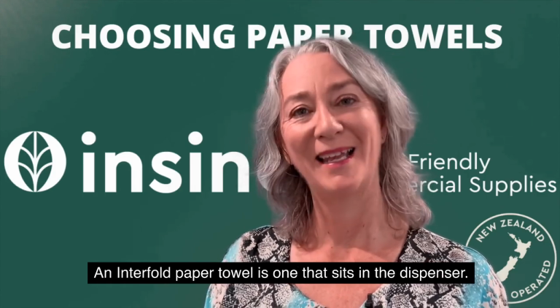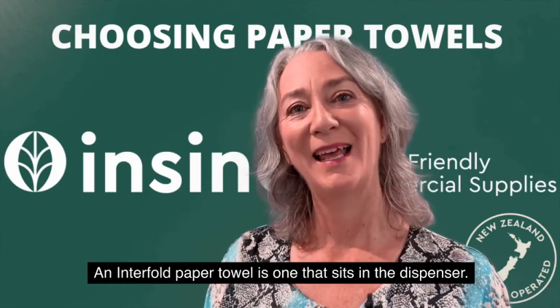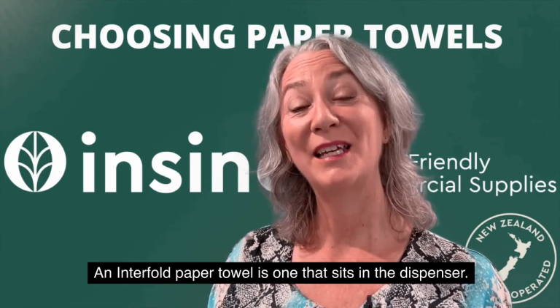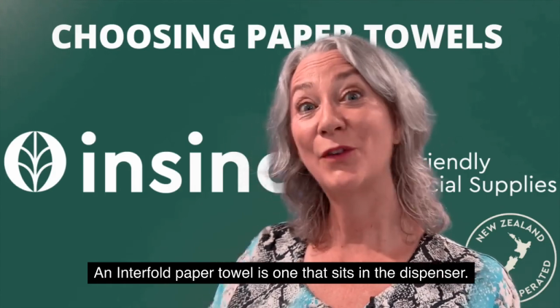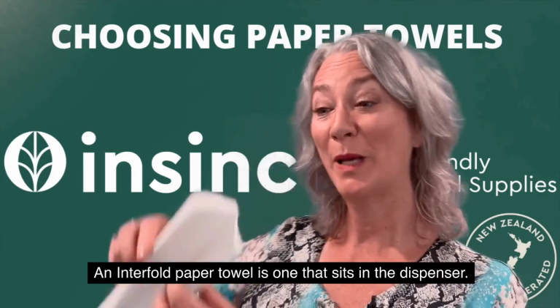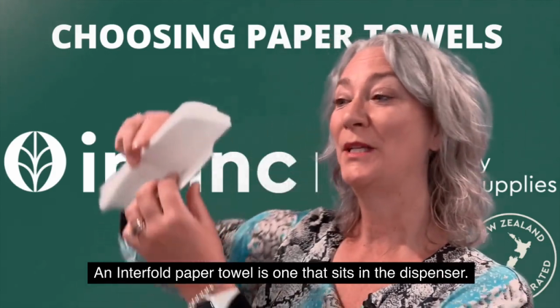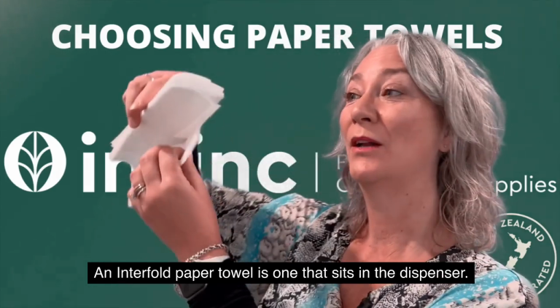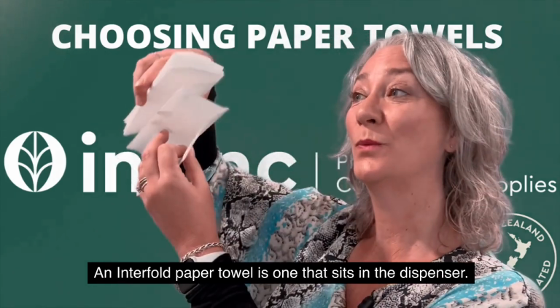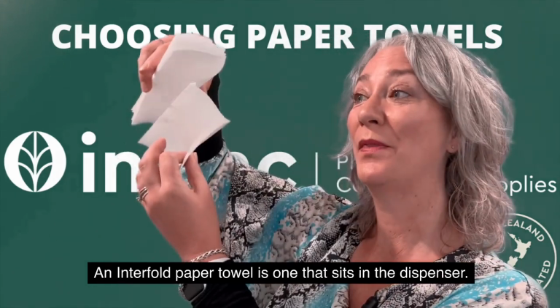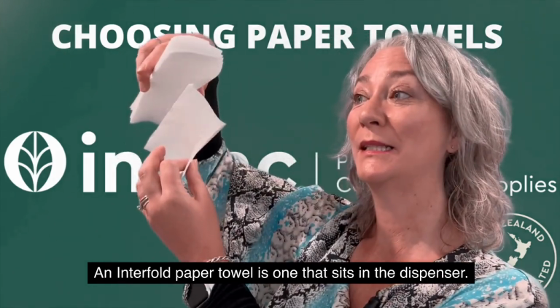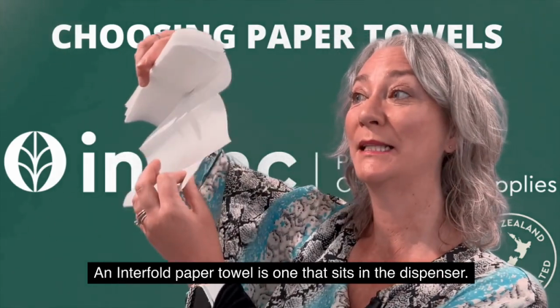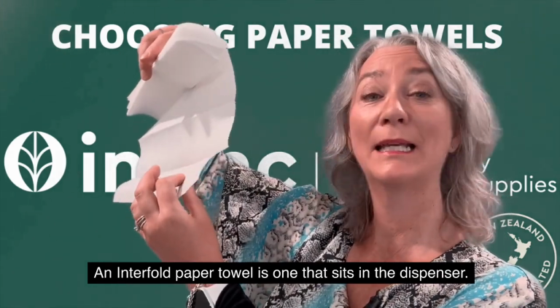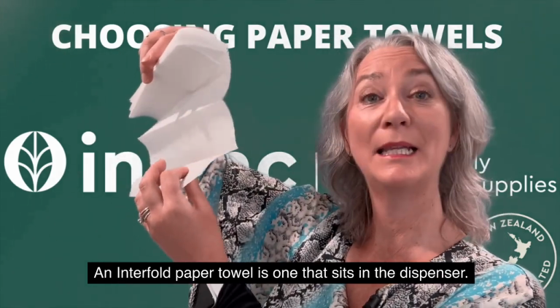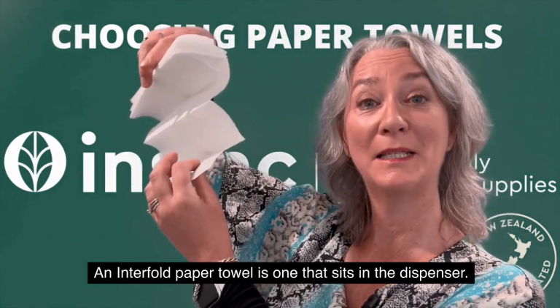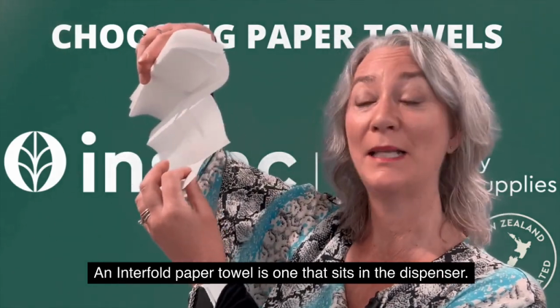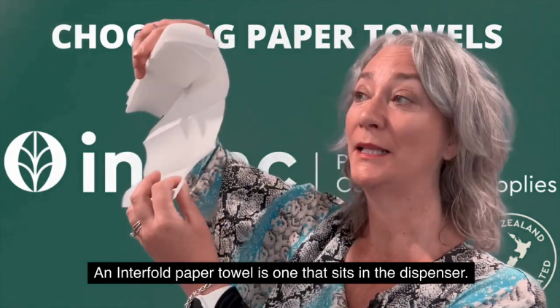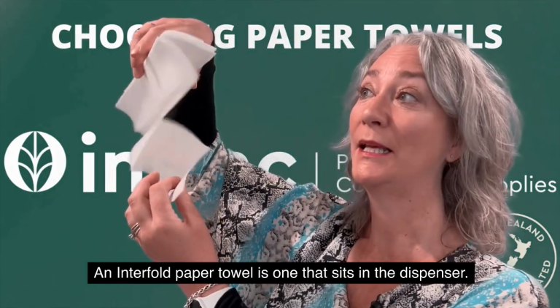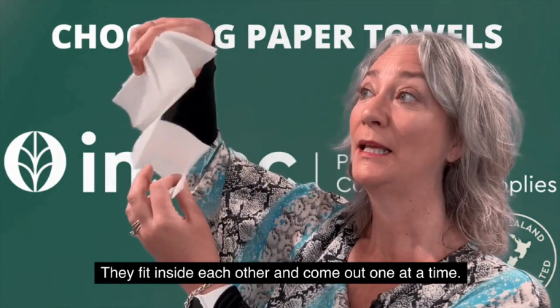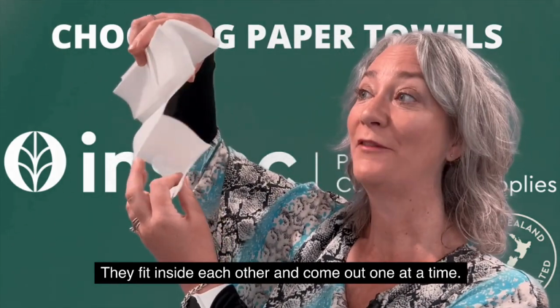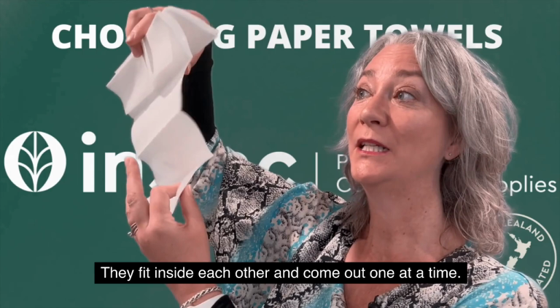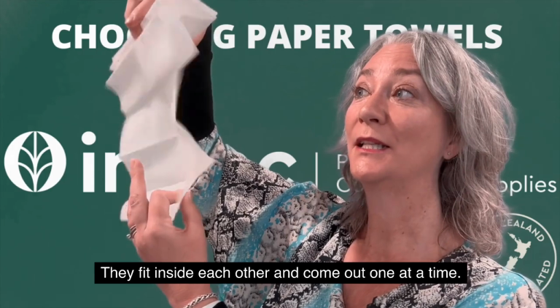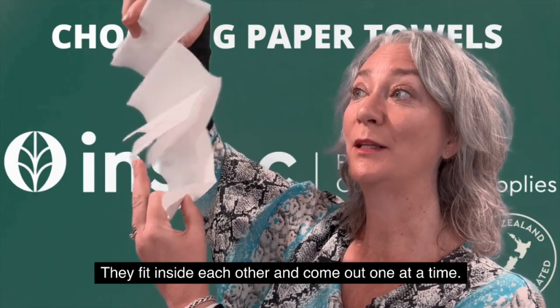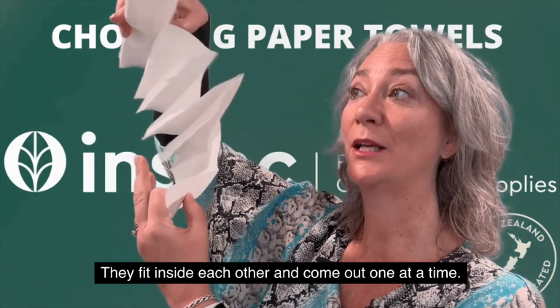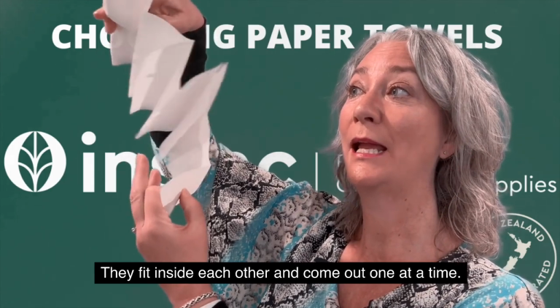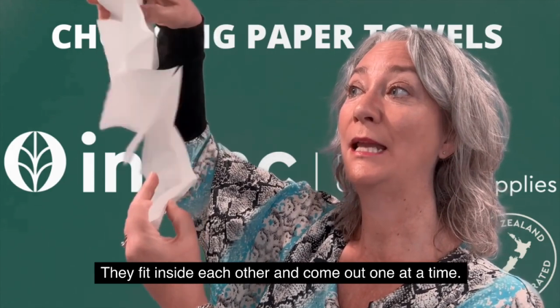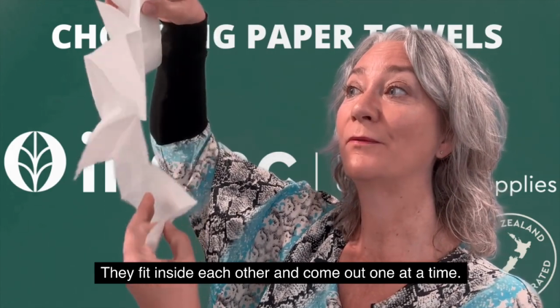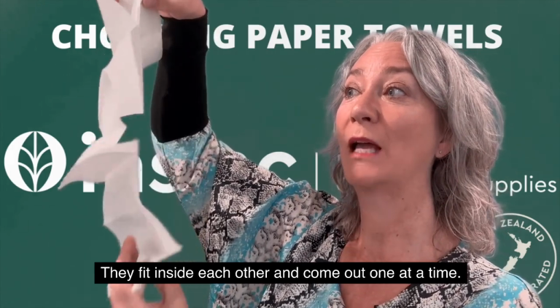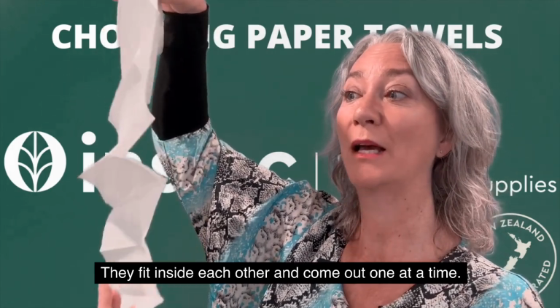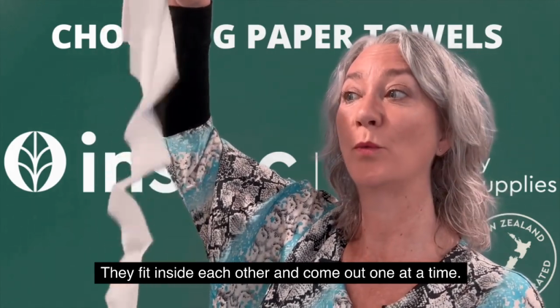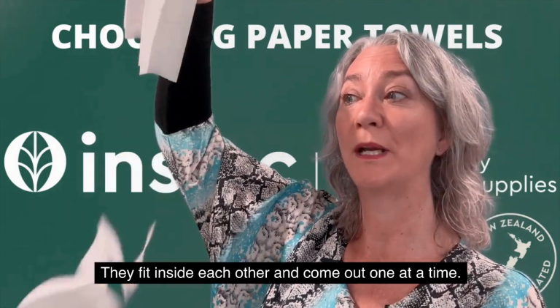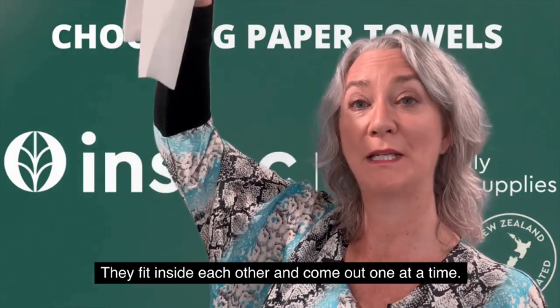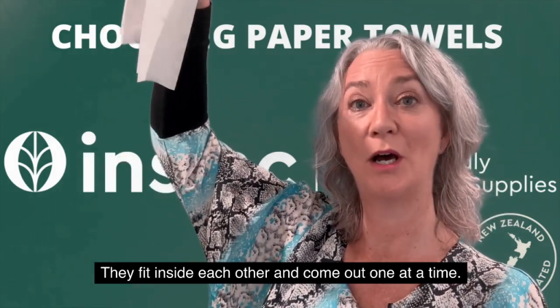An interleaved paper towel is one that sits in the dispenser — they fit inside each other and come out one at a time.